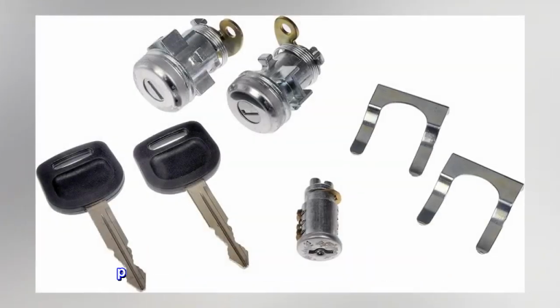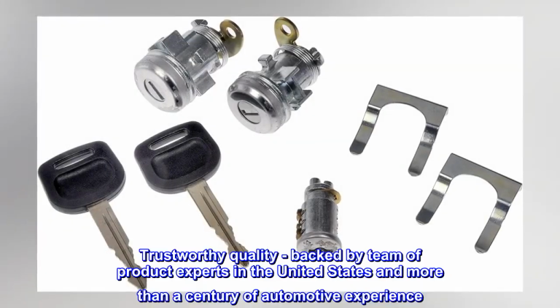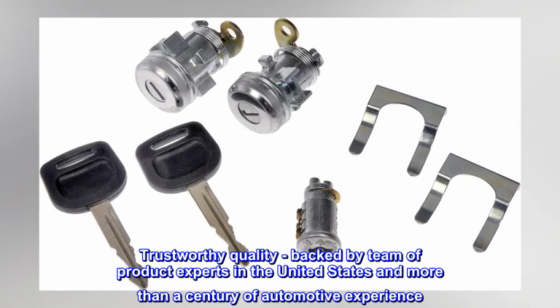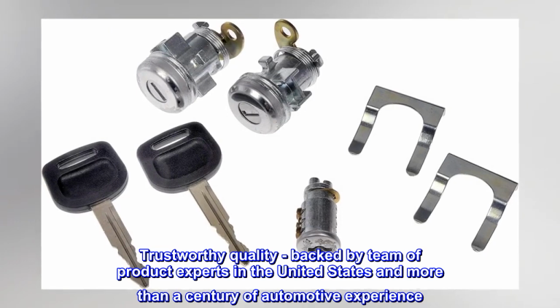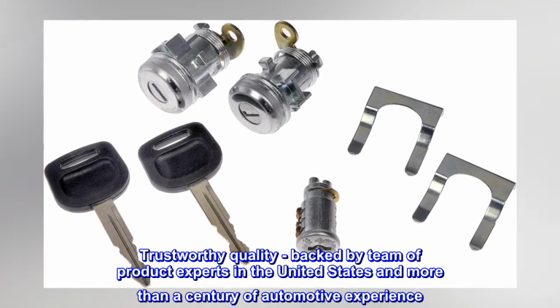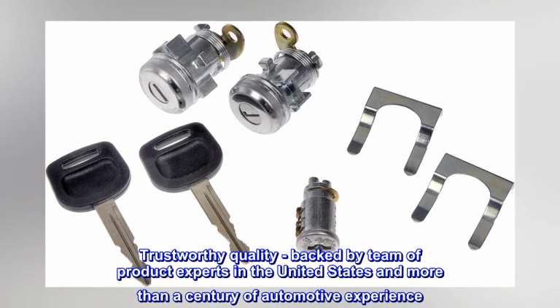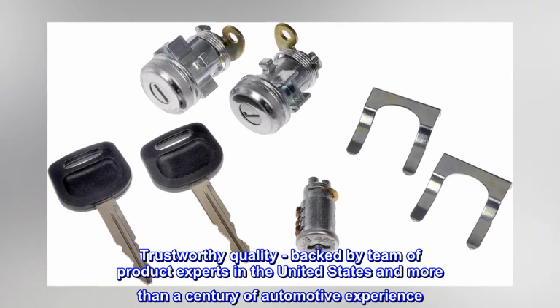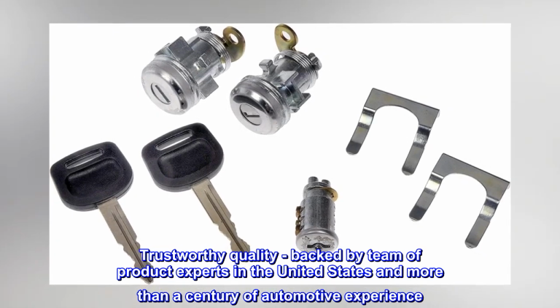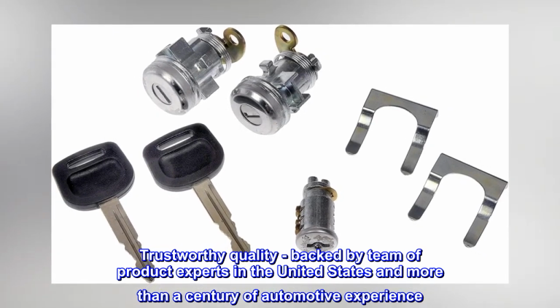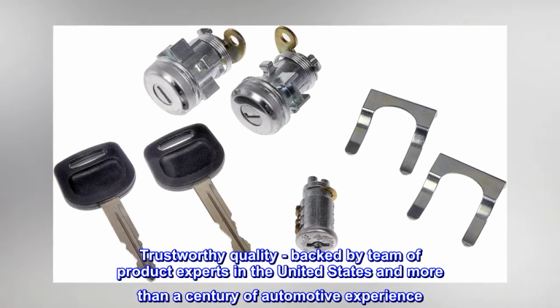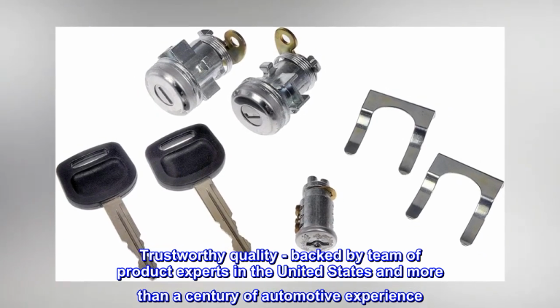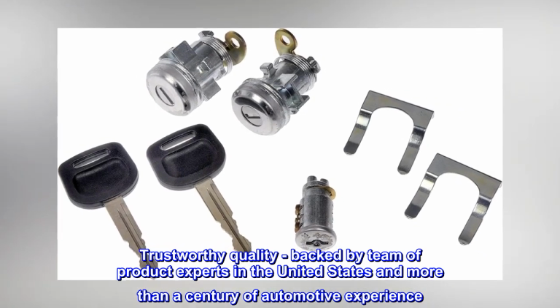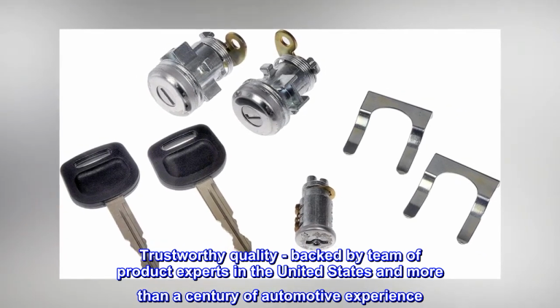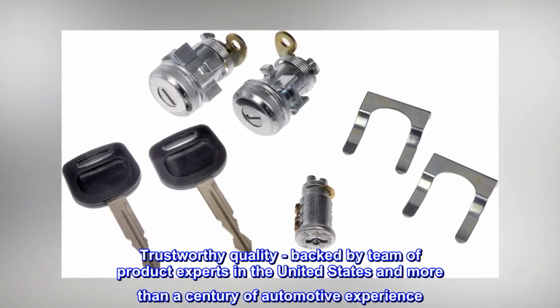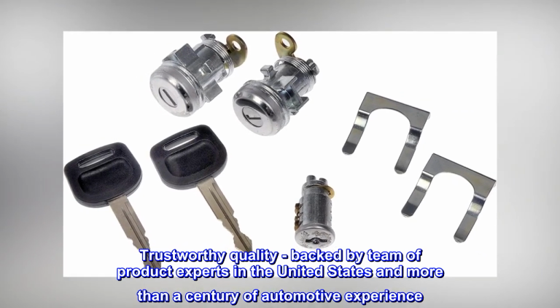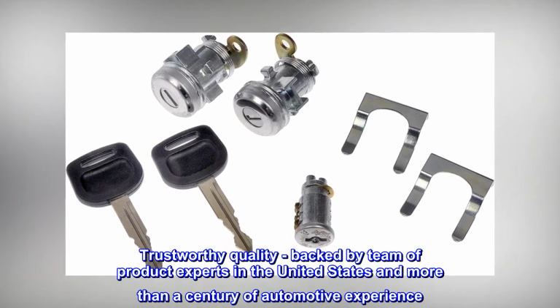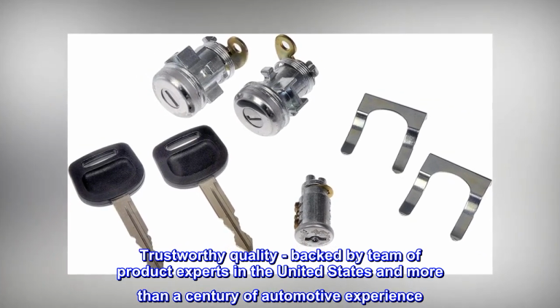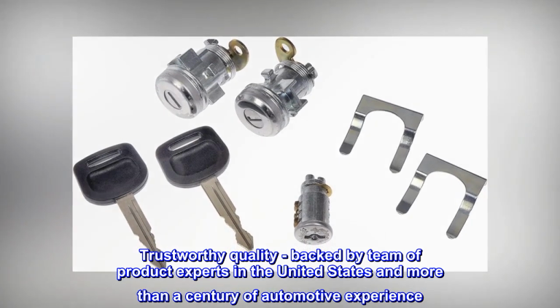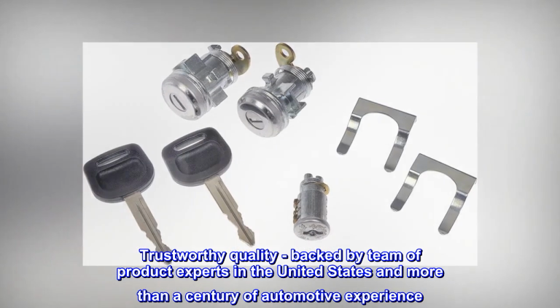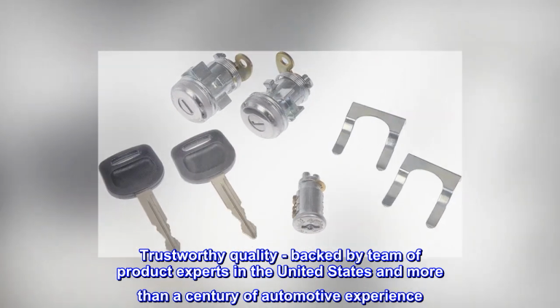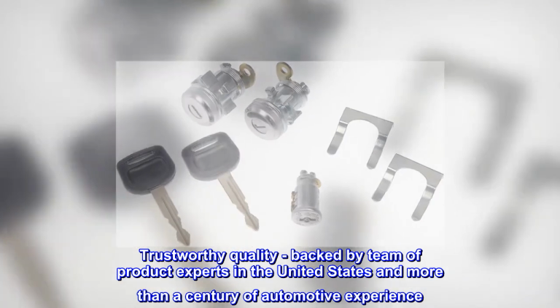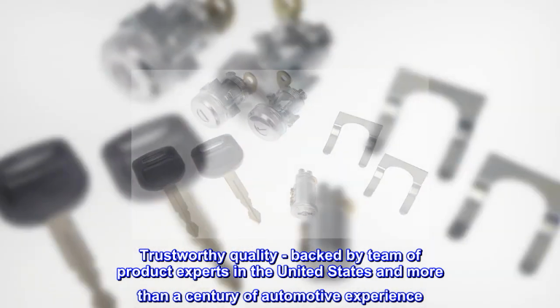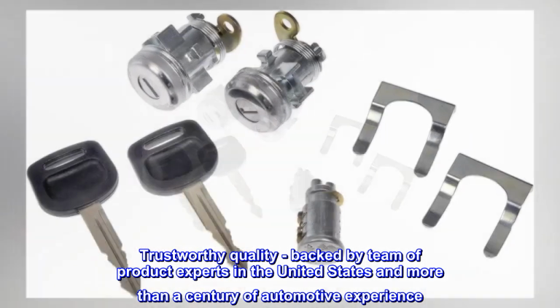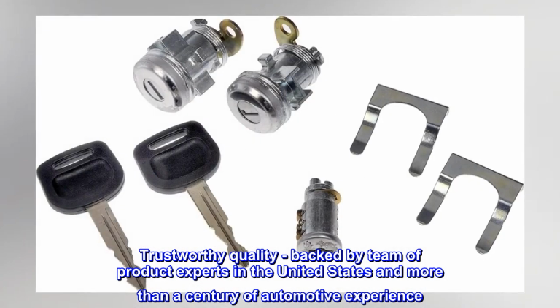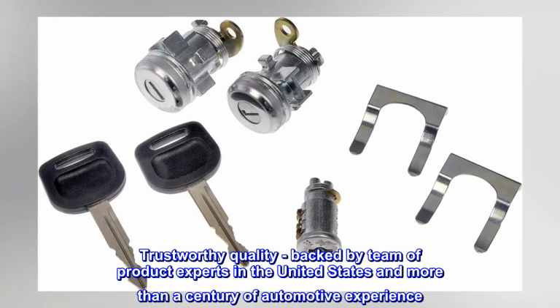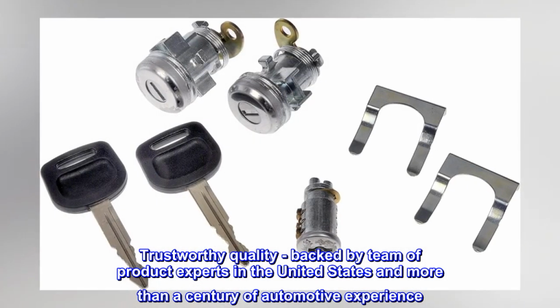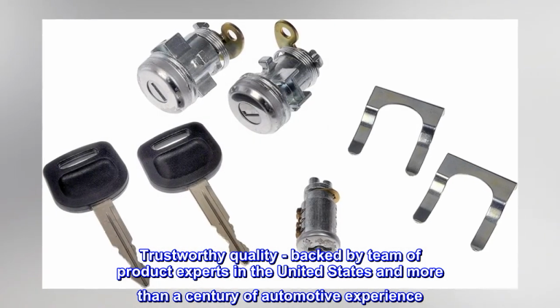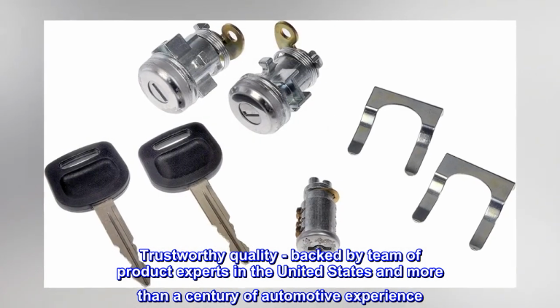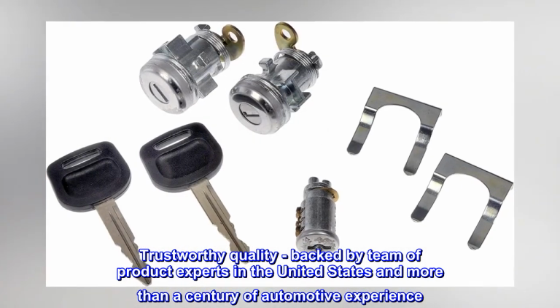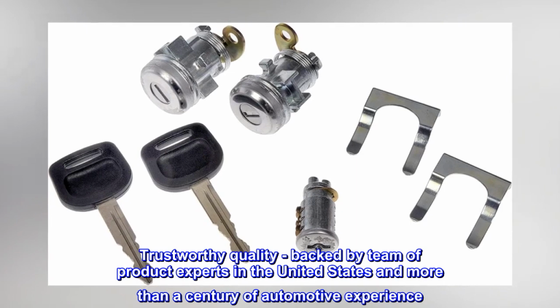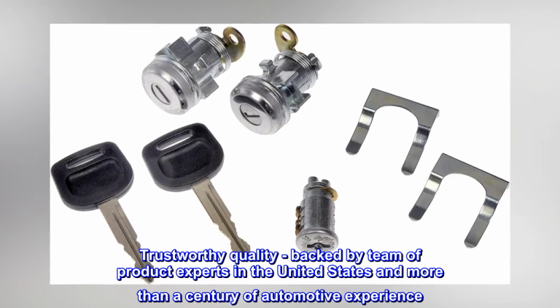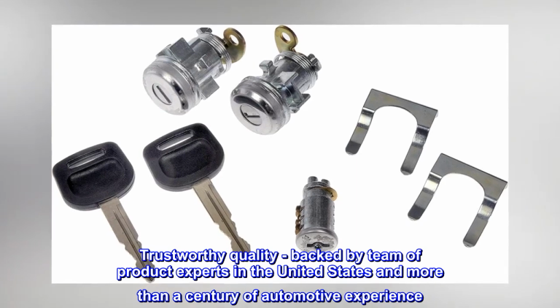Trustworthy Quality – Backed by a team of product experts in the United States and more than a century of automotive experience.